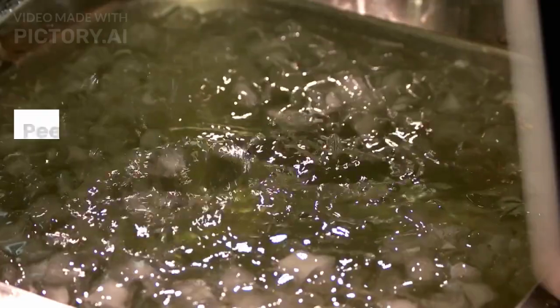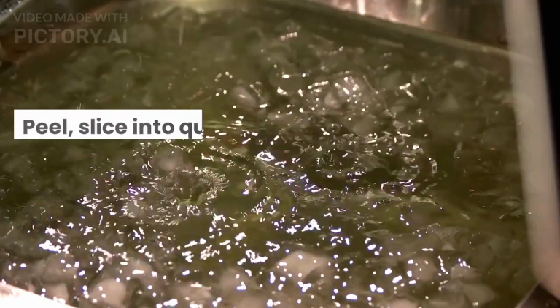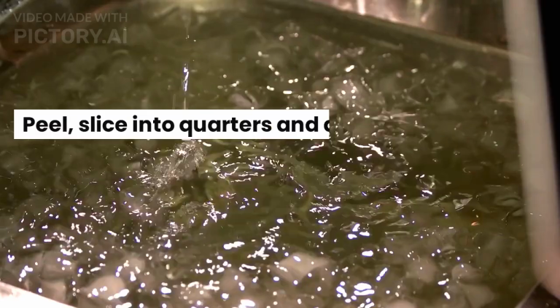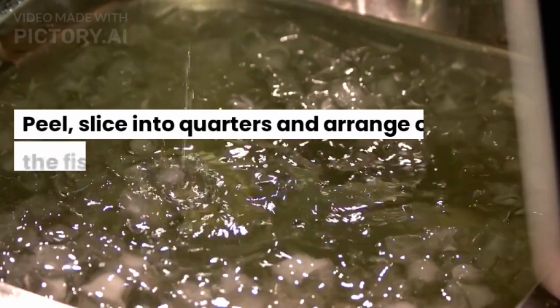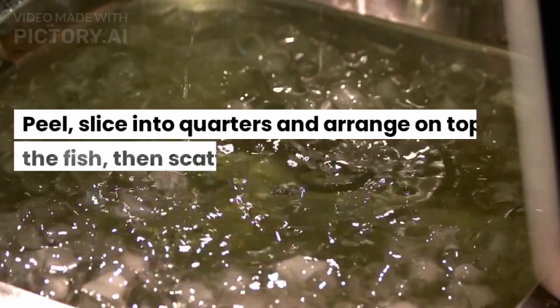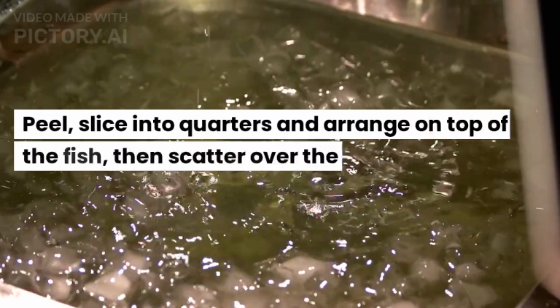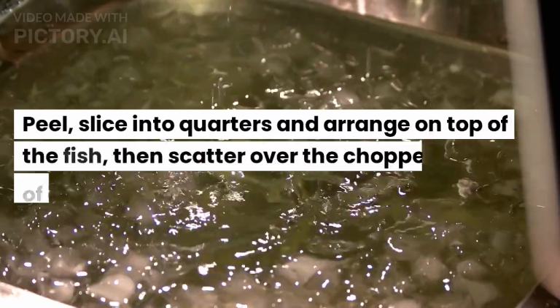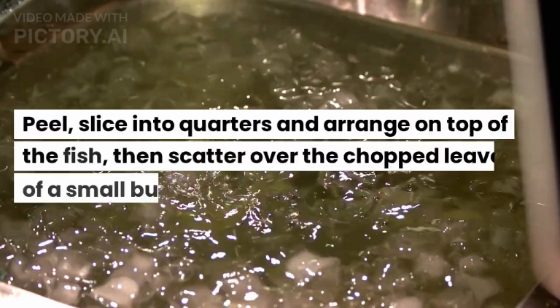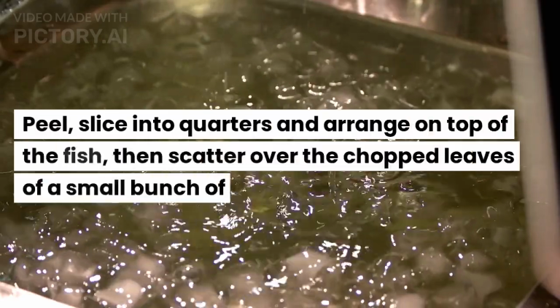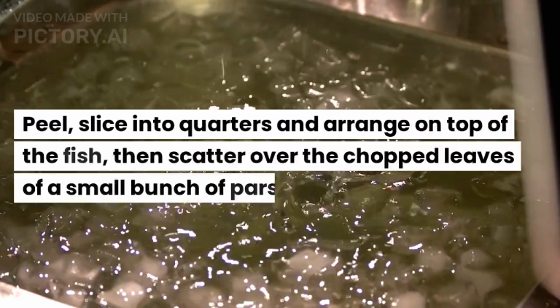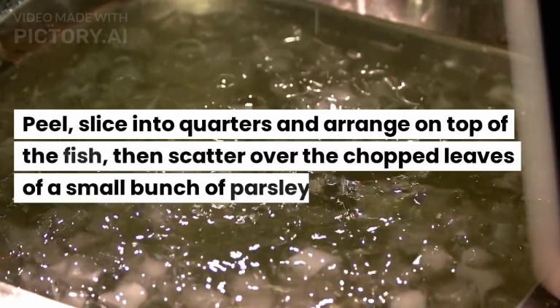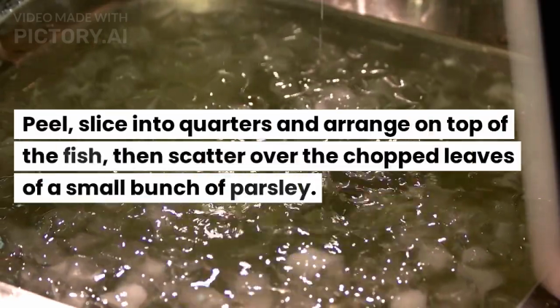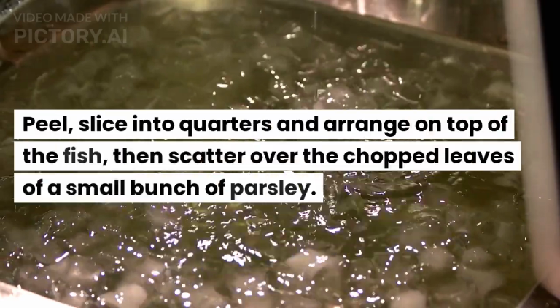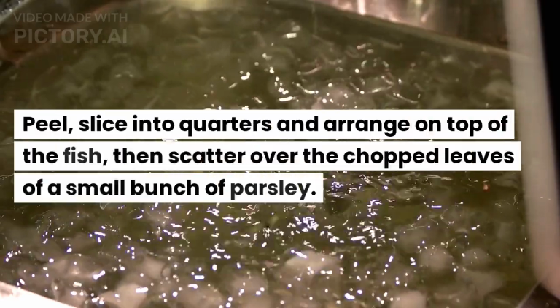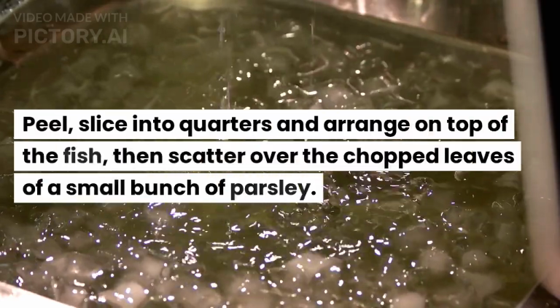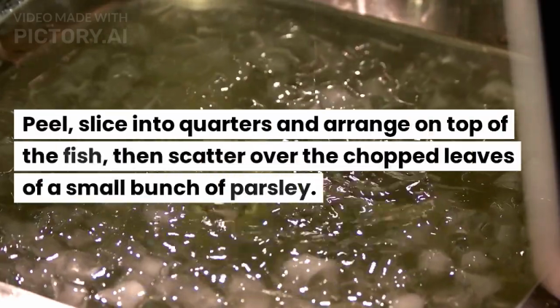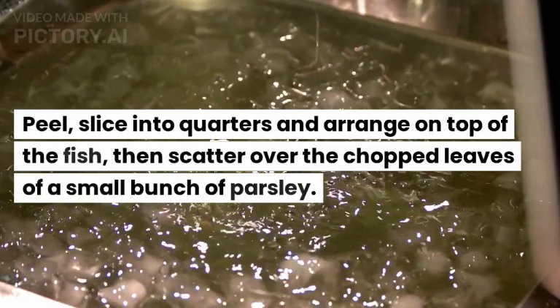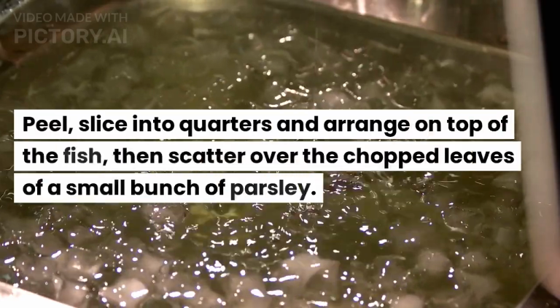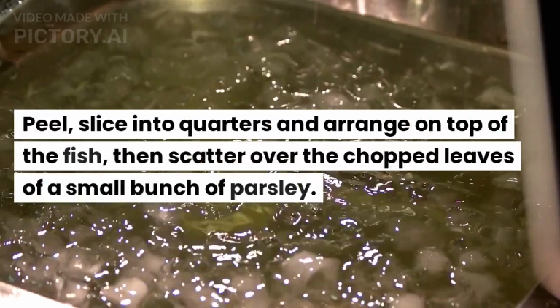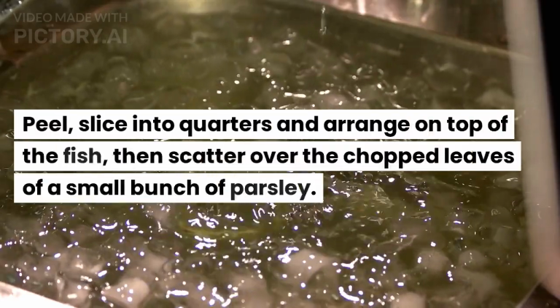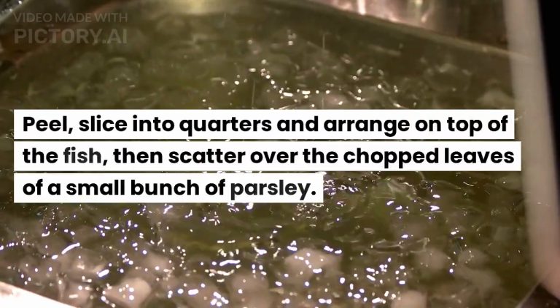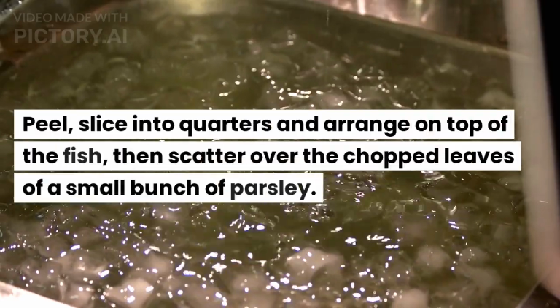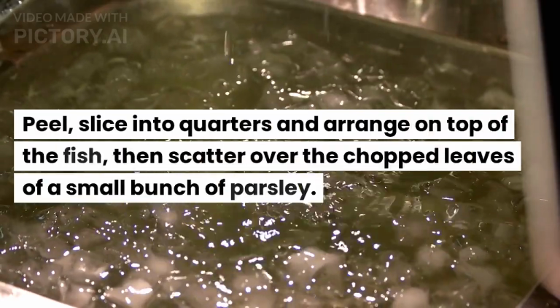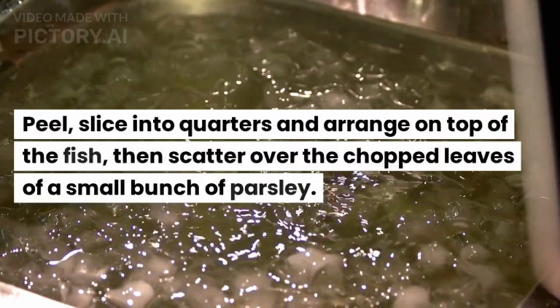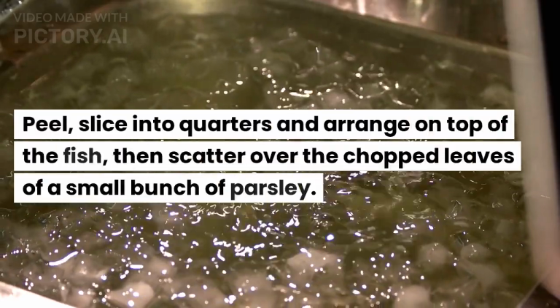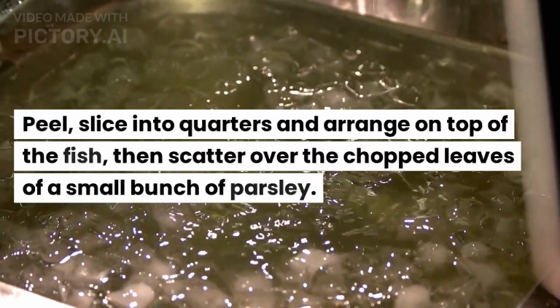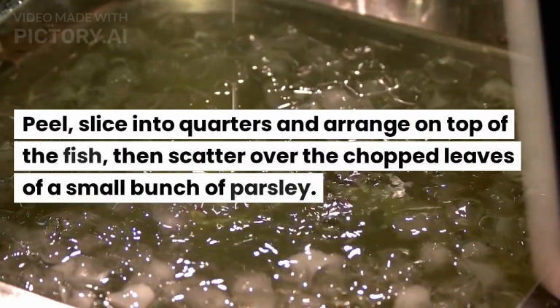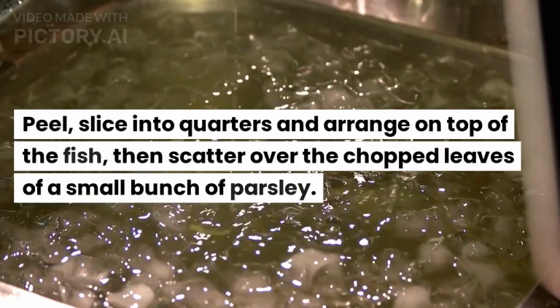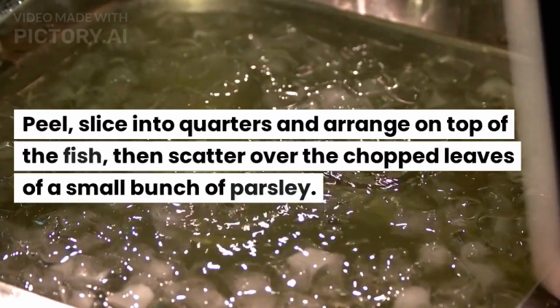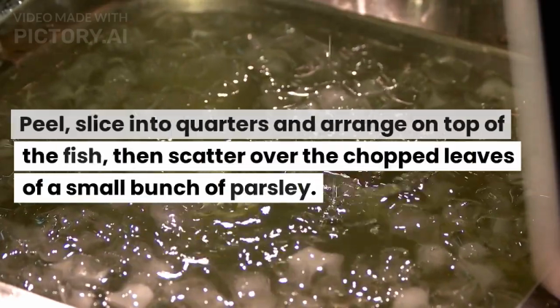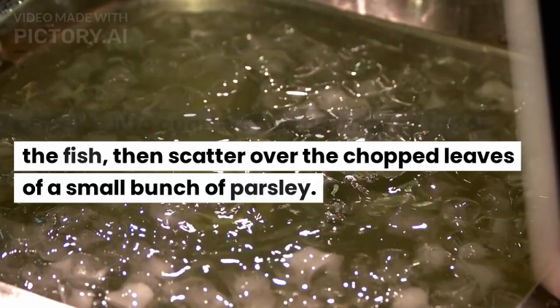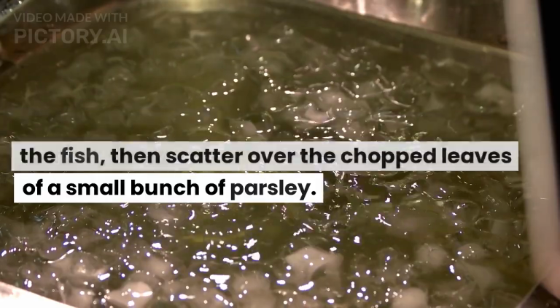Peel the eggs, slice into quarters and arrange on top of the fish, then scatter over the chopped leaves of a small bunch of parsley.